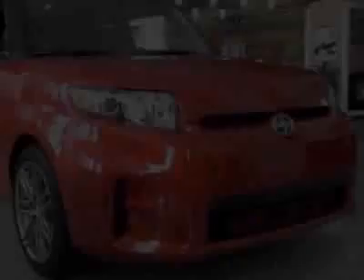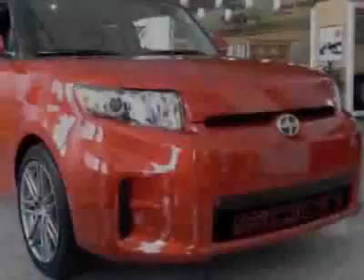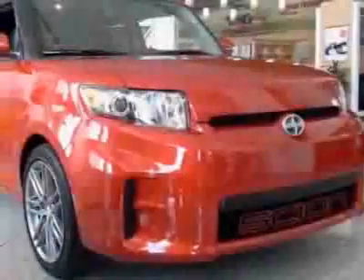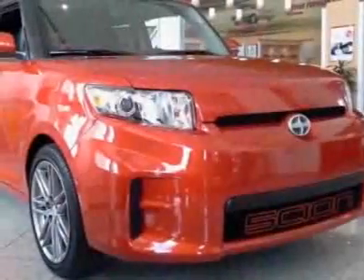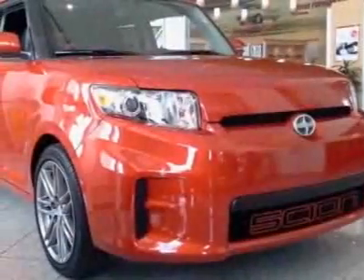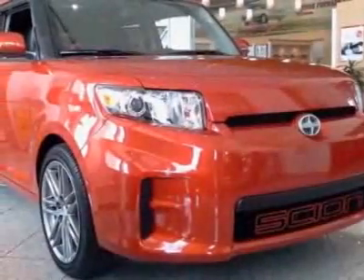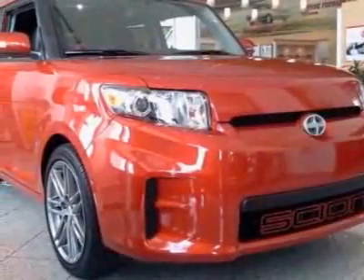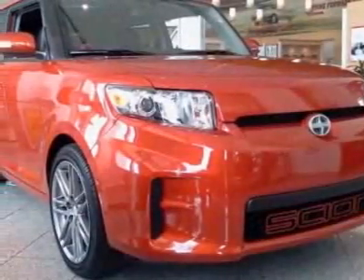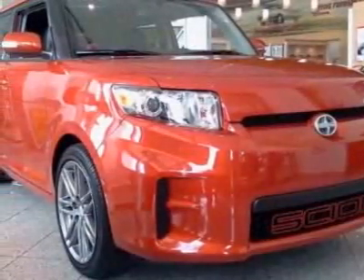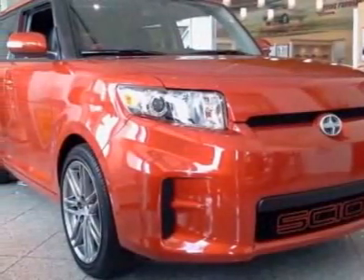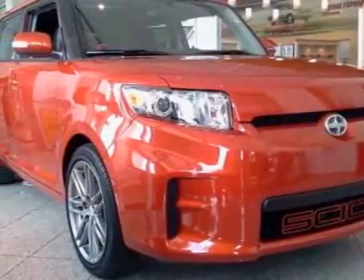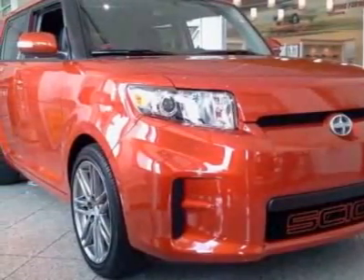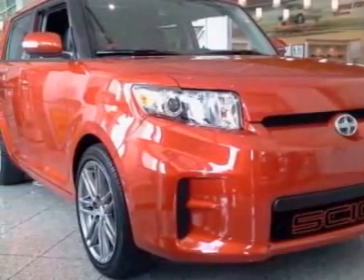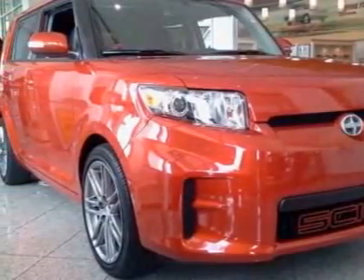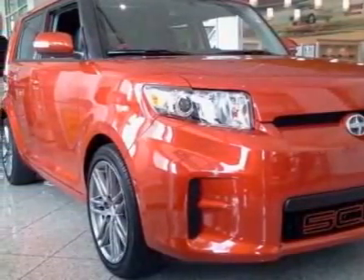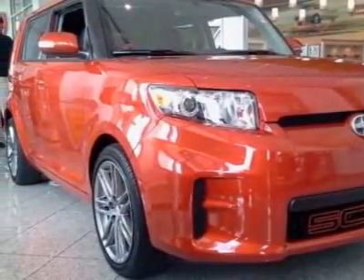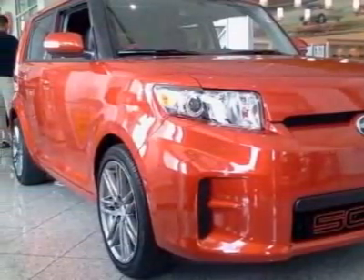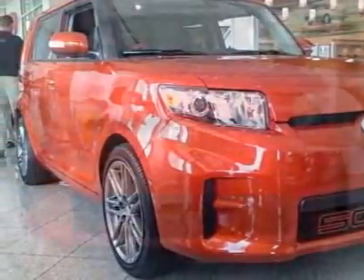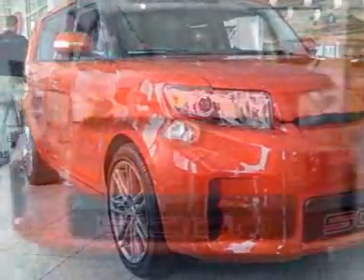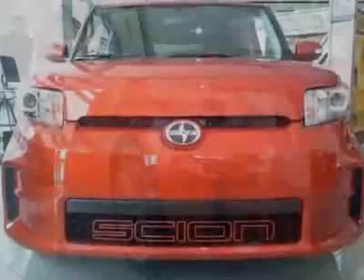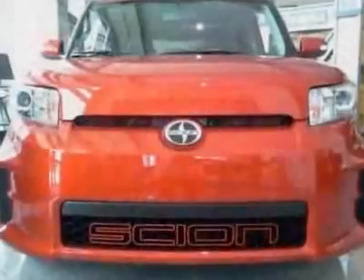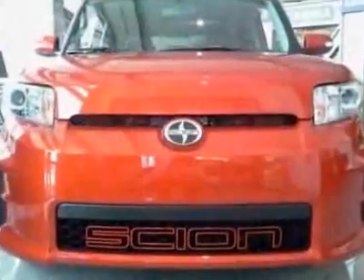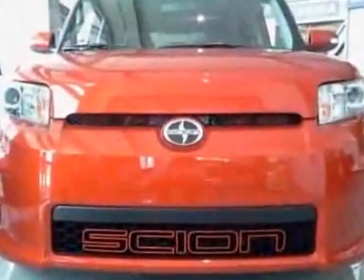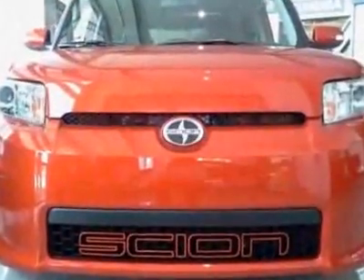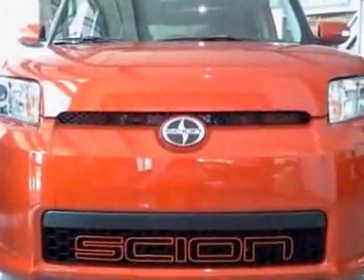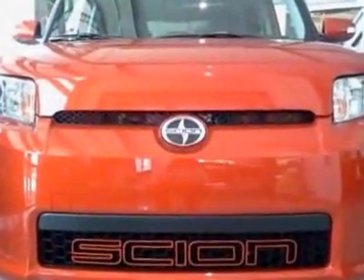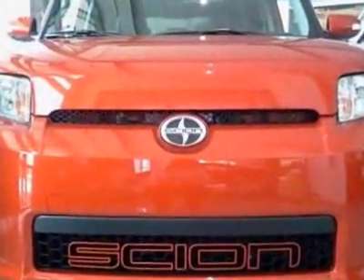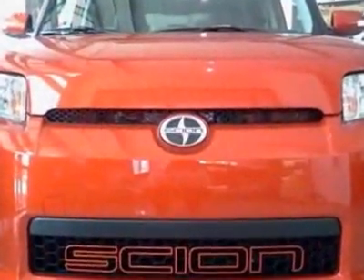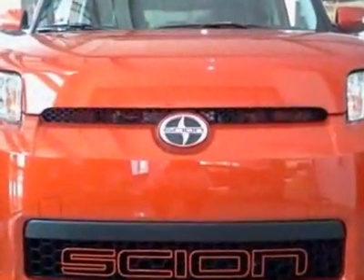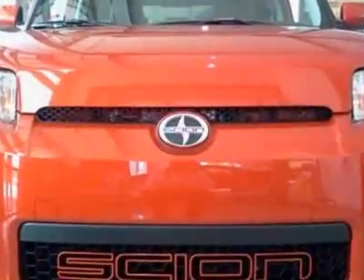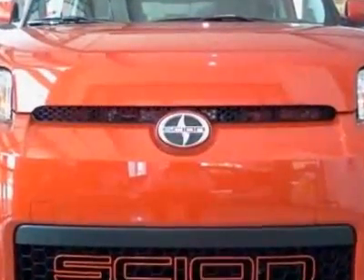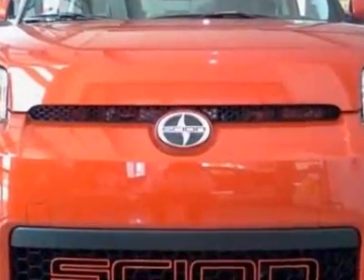Come take a look at the certified pre-owned 2012 Scion XB. Carfax has certified this XB as having one owner.